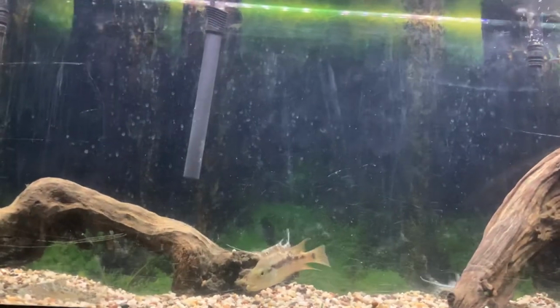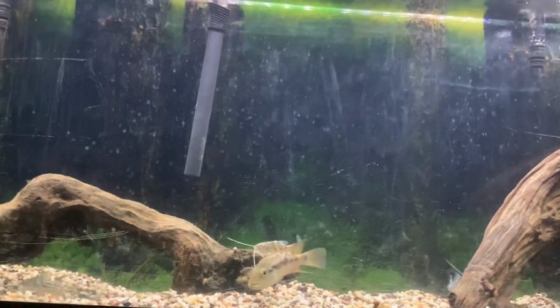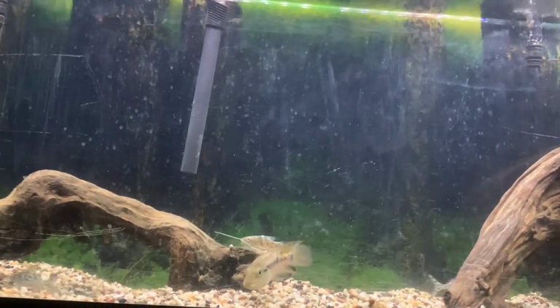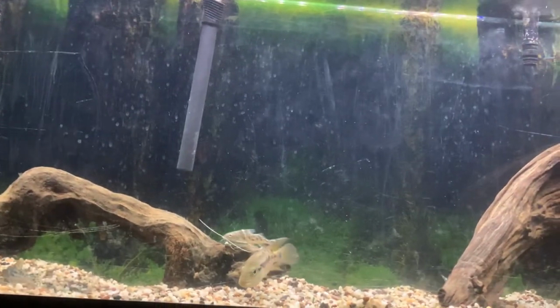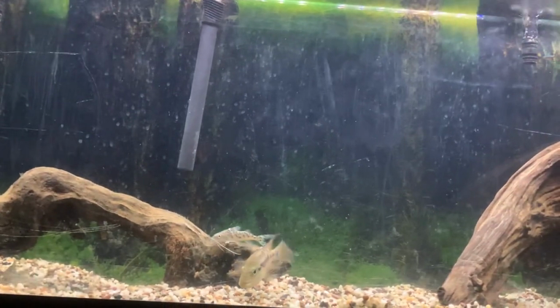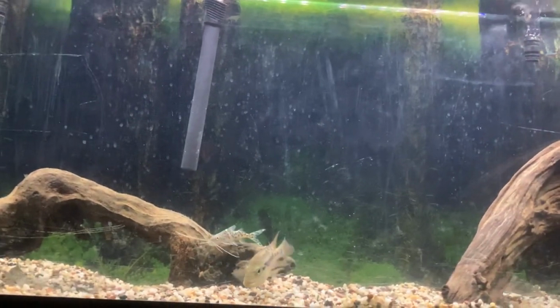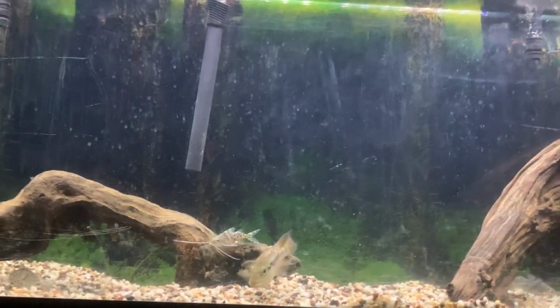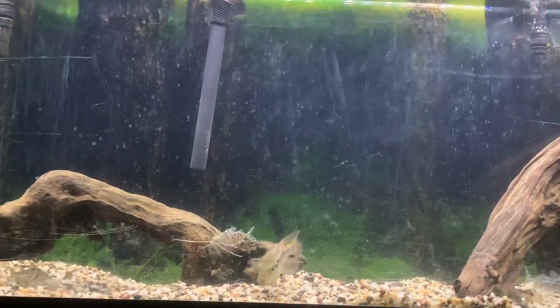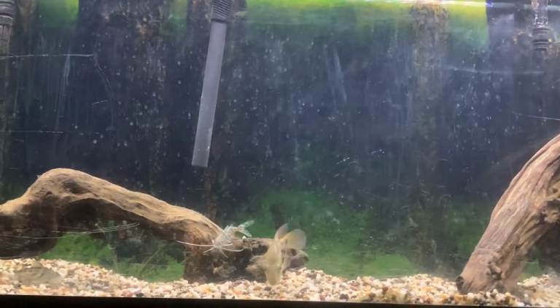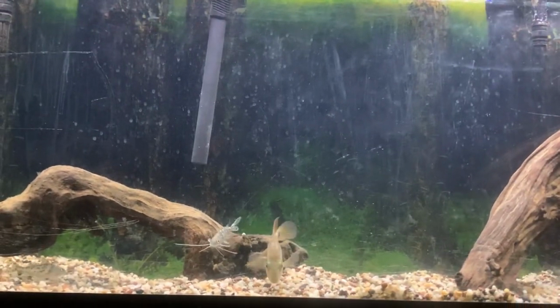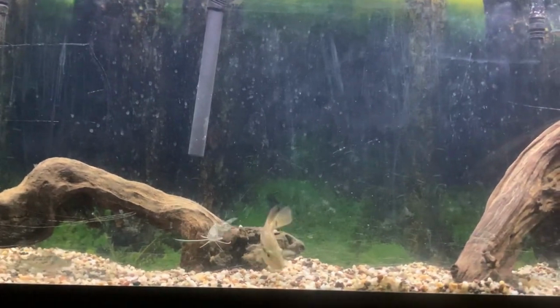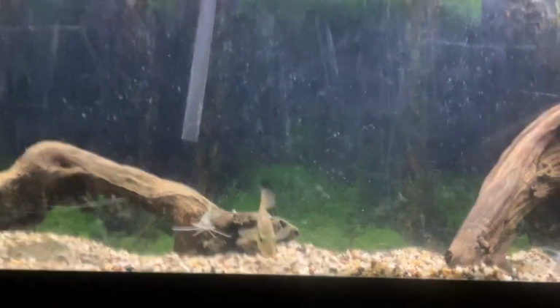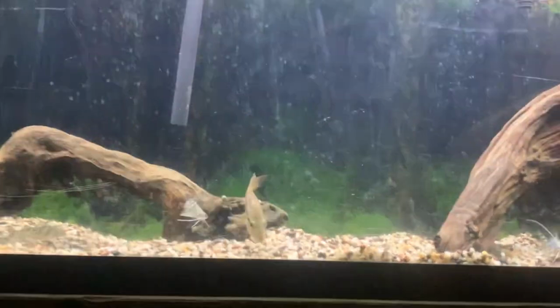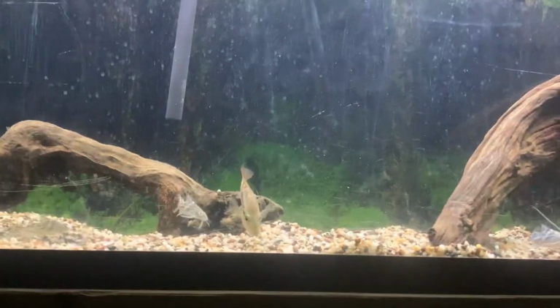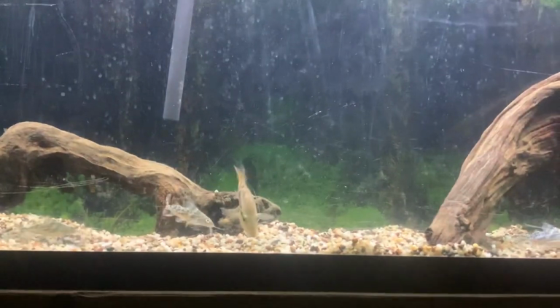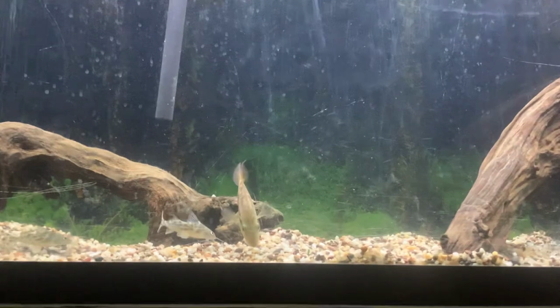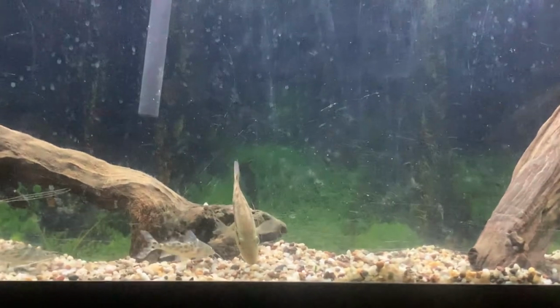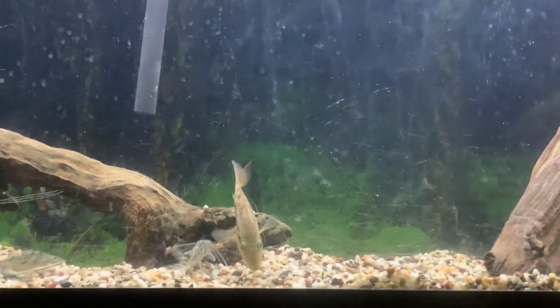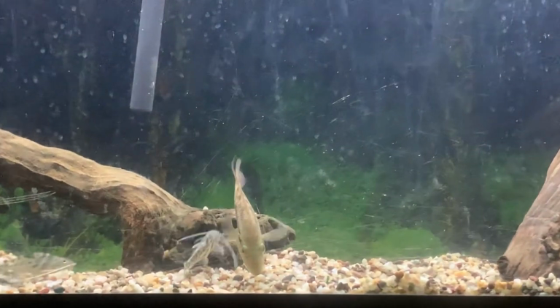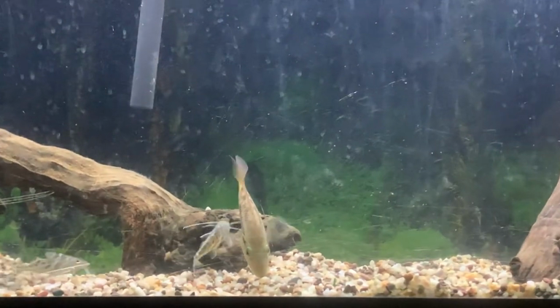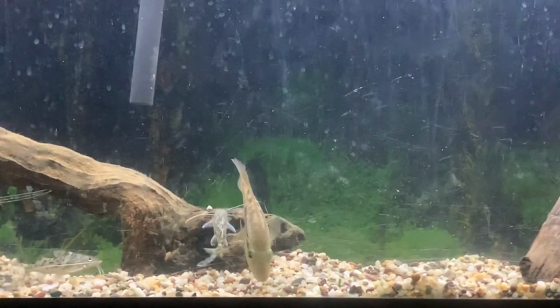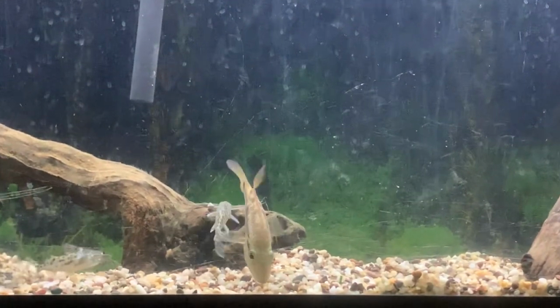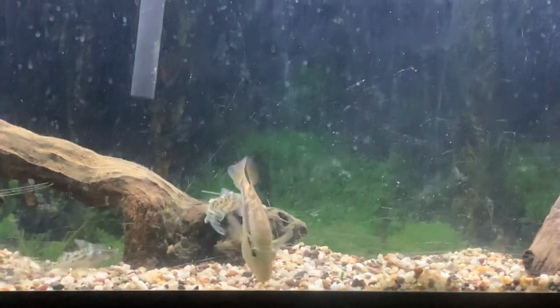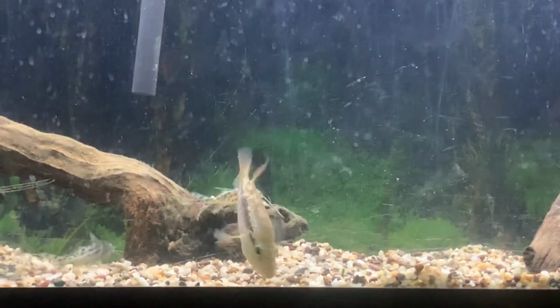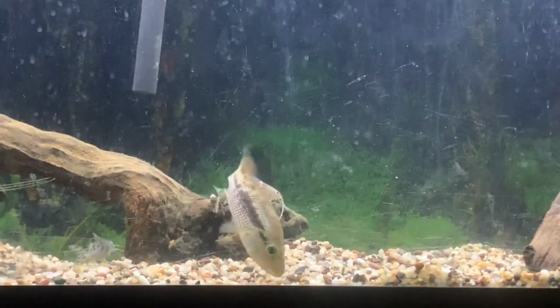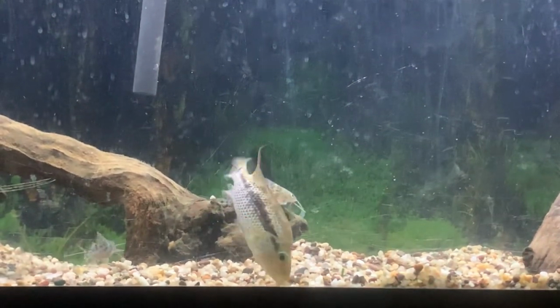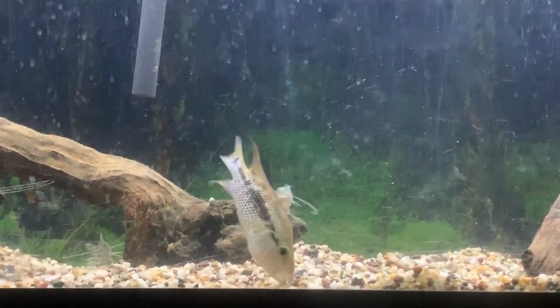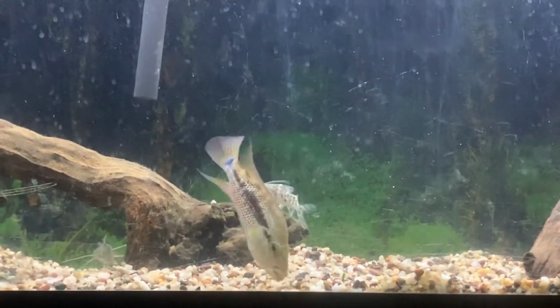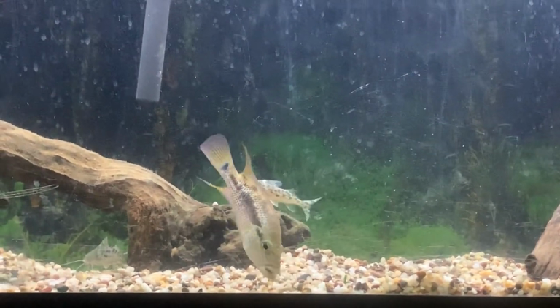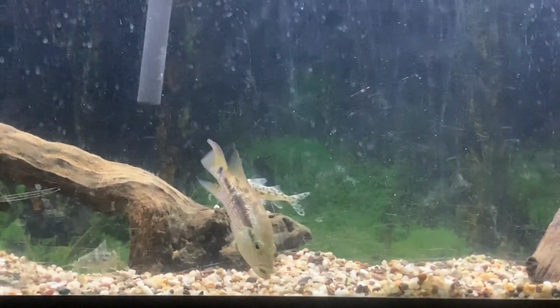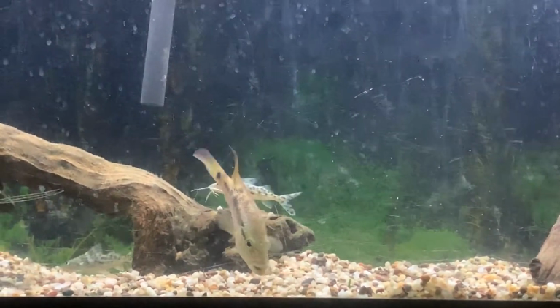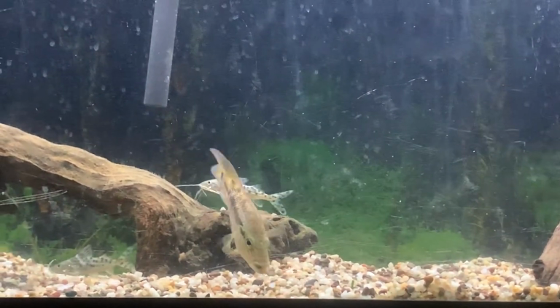I'll give you guys another couple seconds to just look at them and enjoy the Grimaldi.